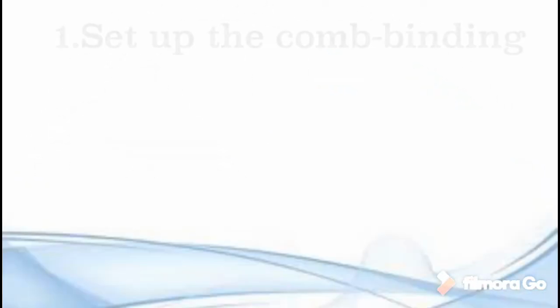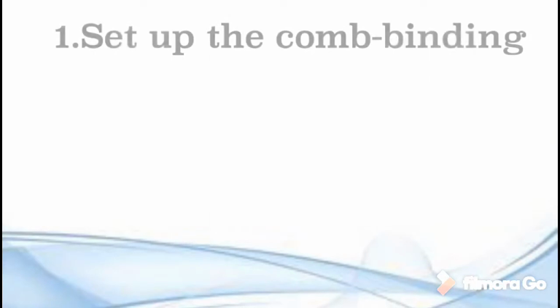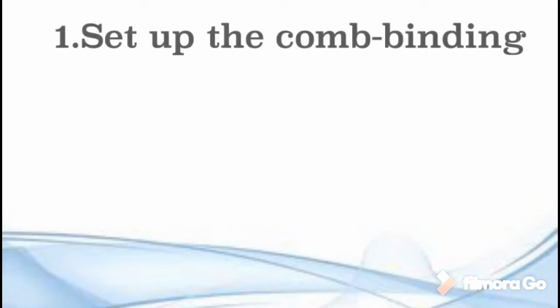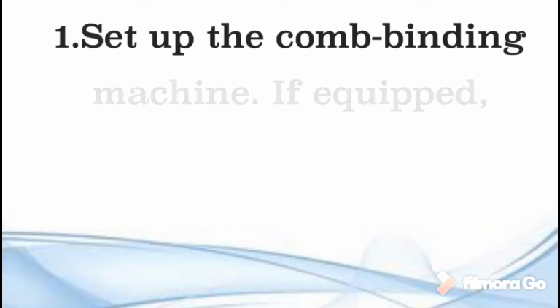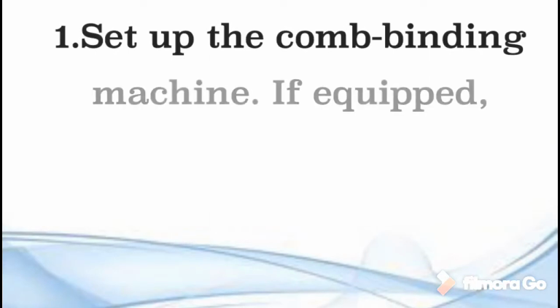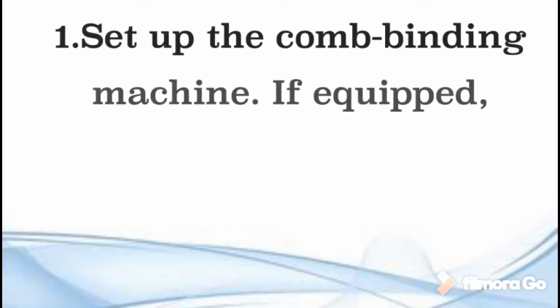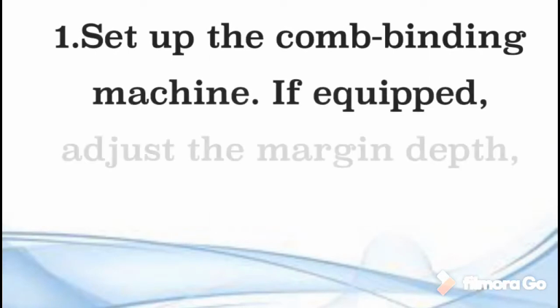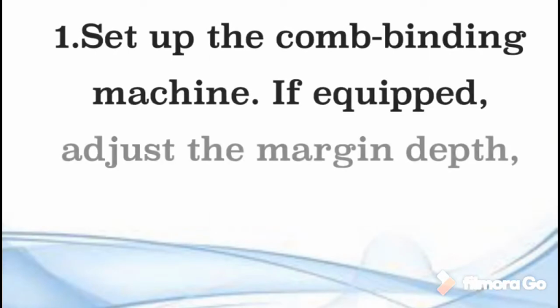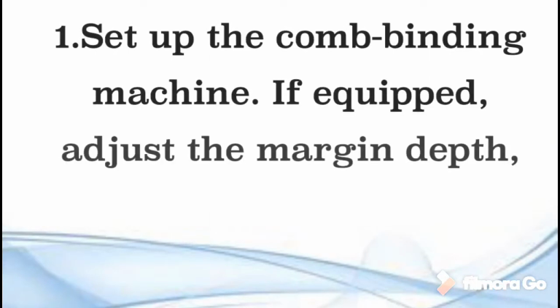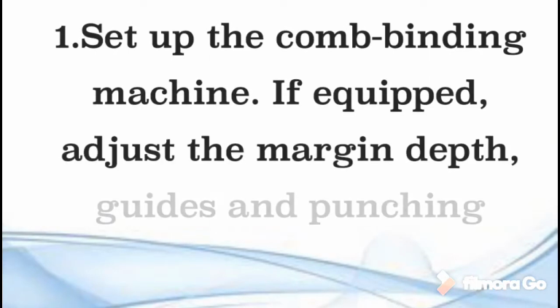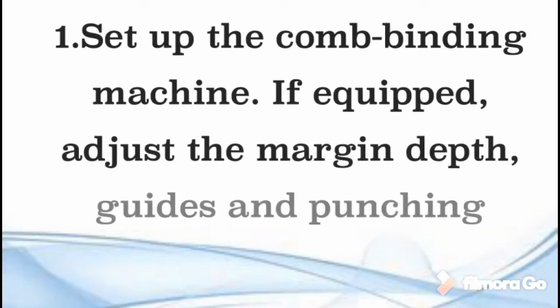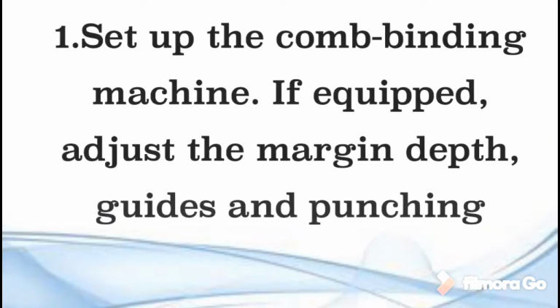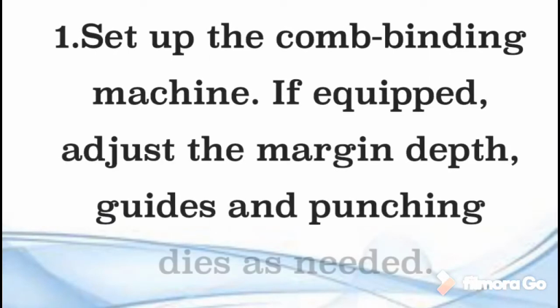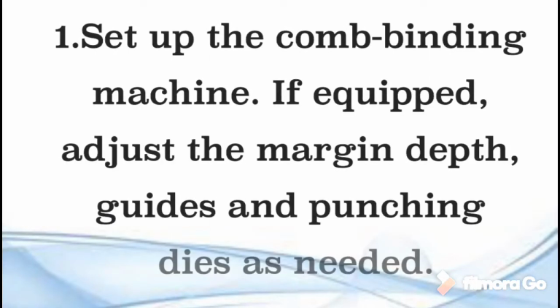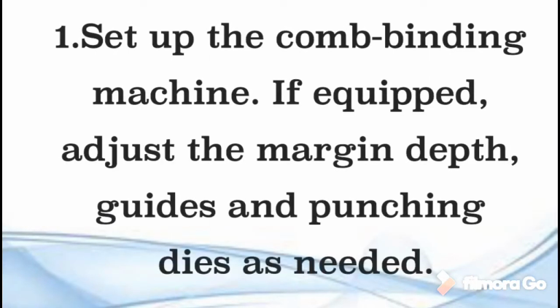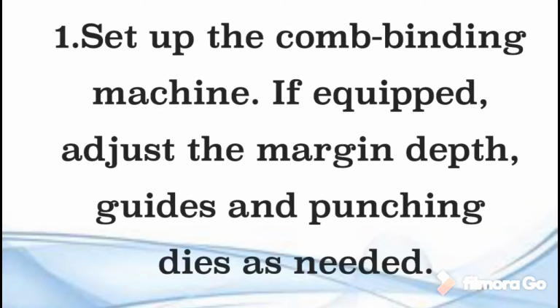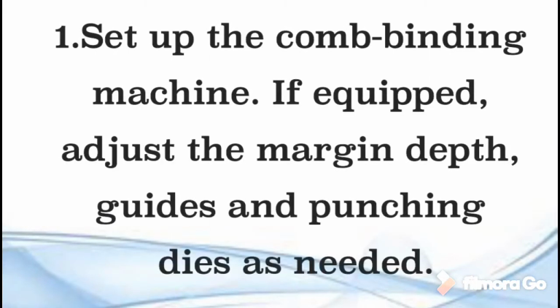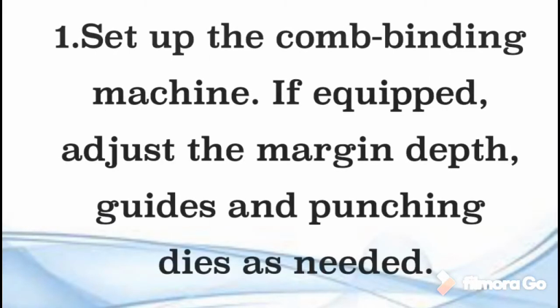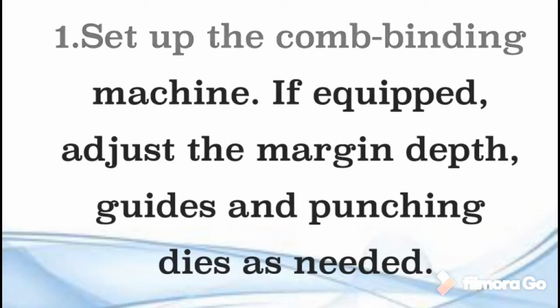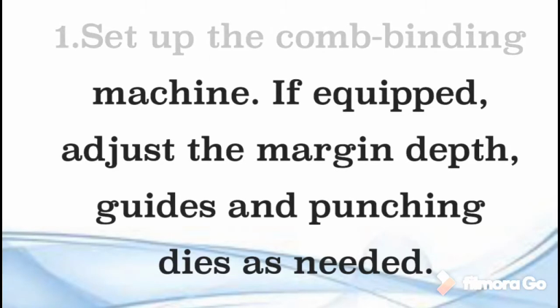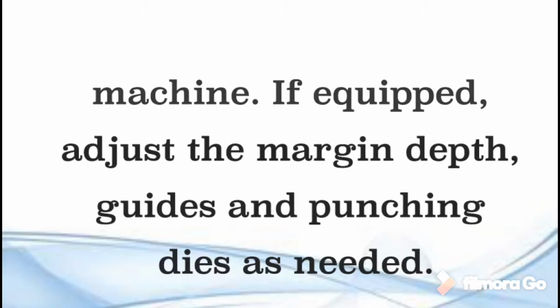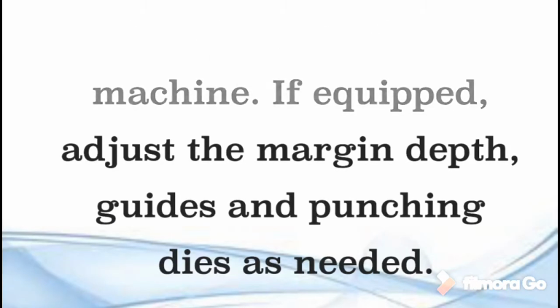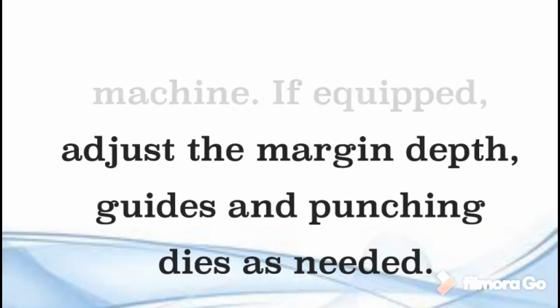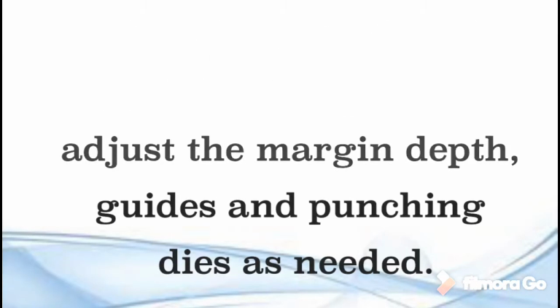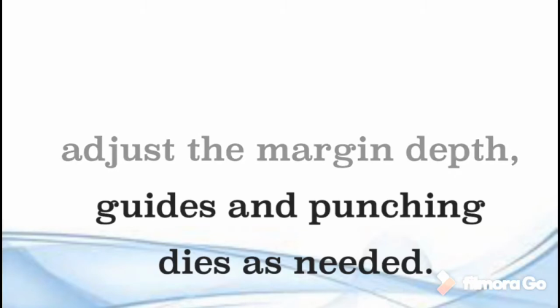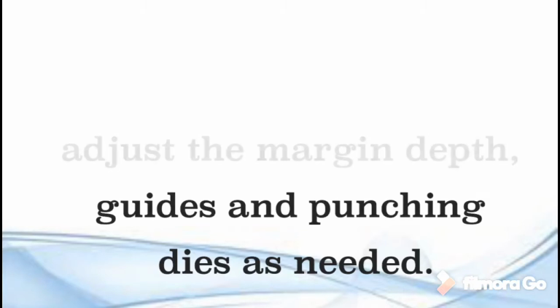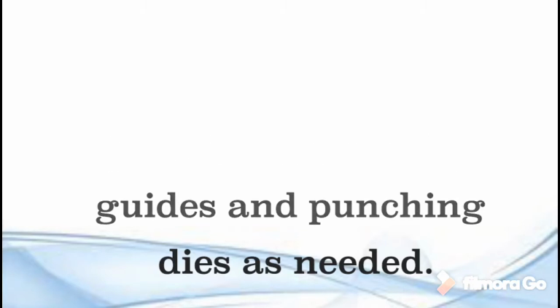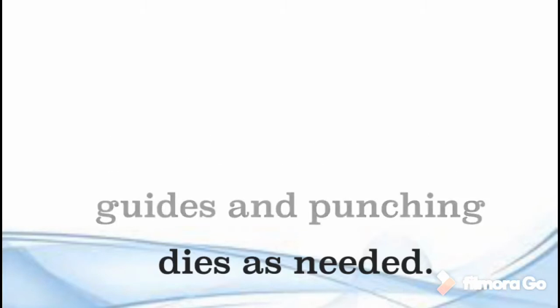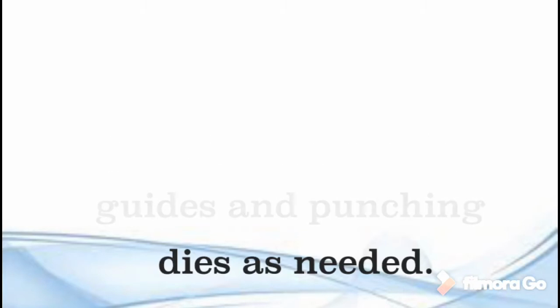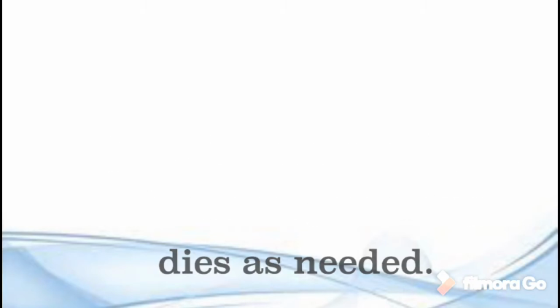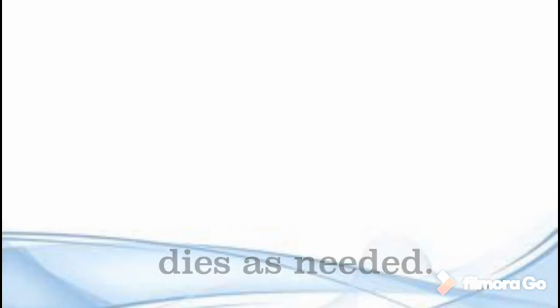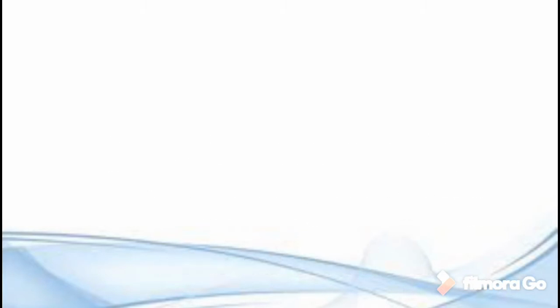Step 1. Set up the comb binding machine. If equipped, adjust the margin depth, guides, and punching dice as needed.